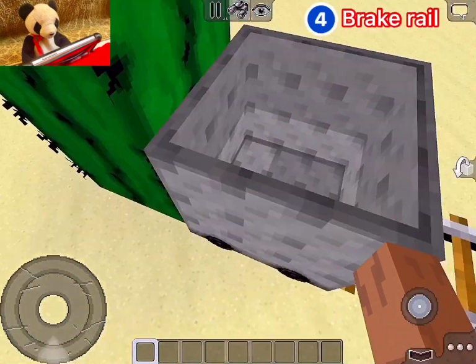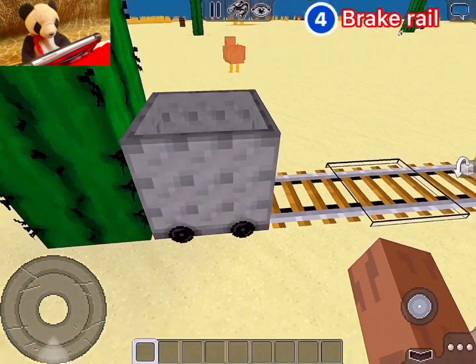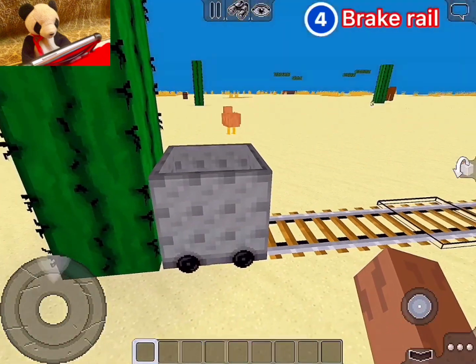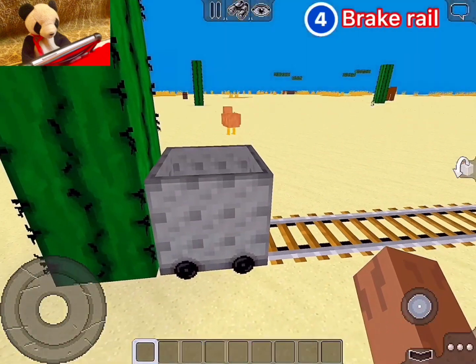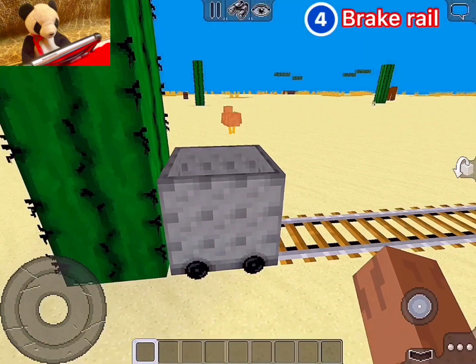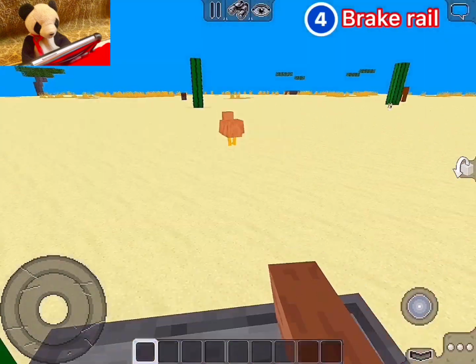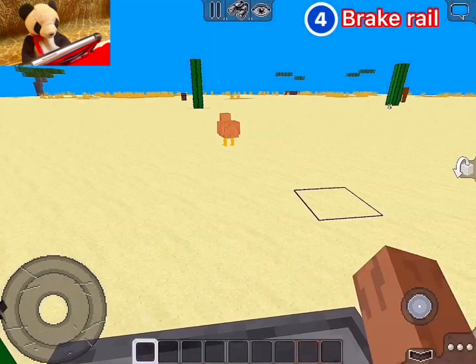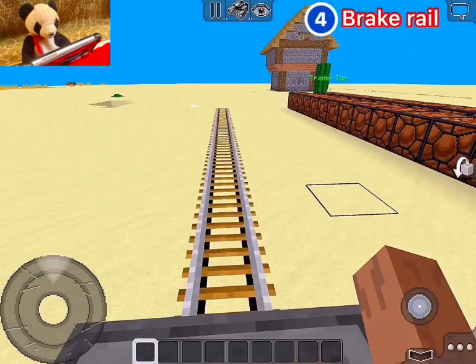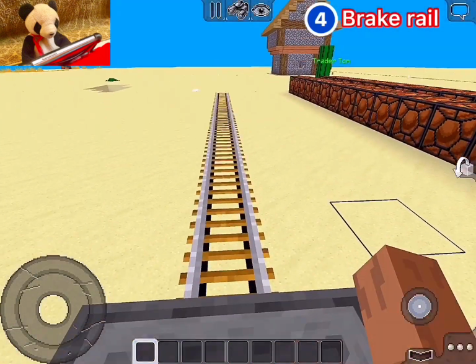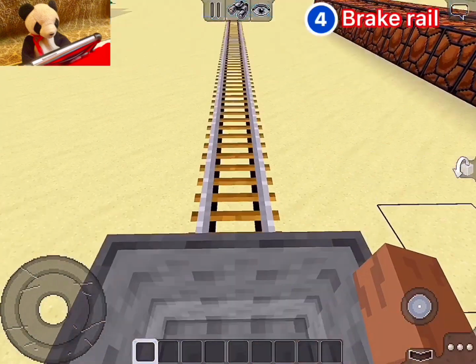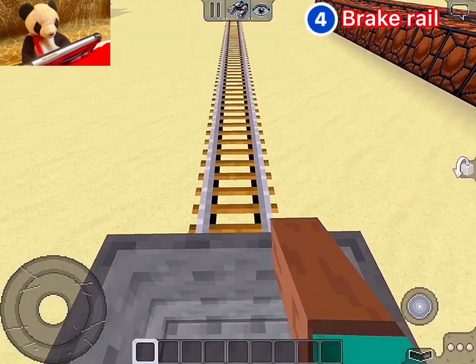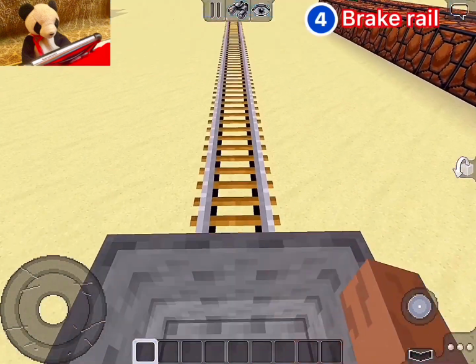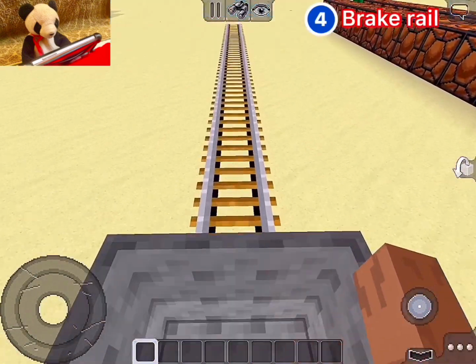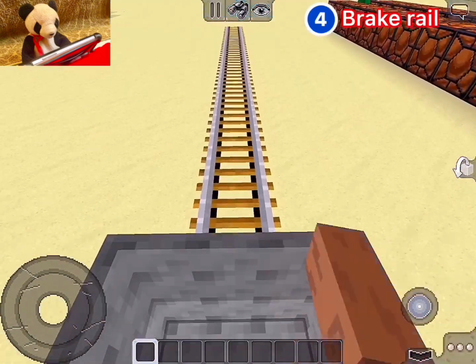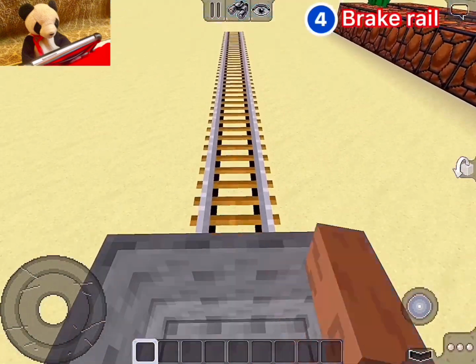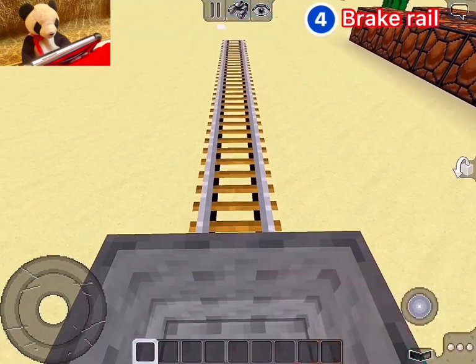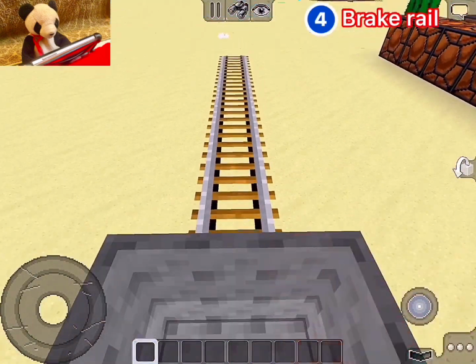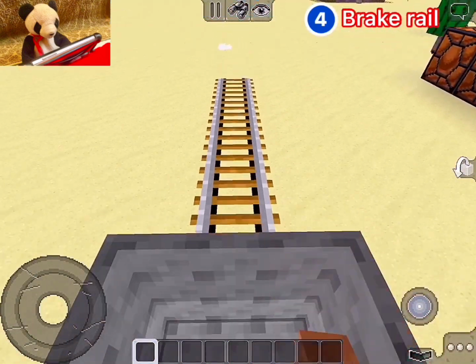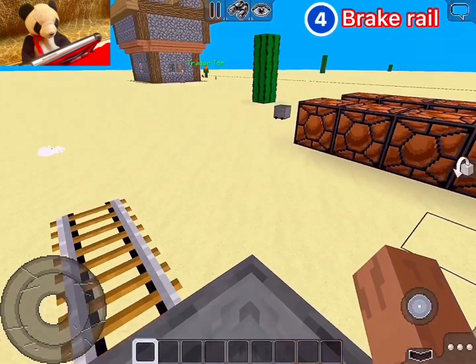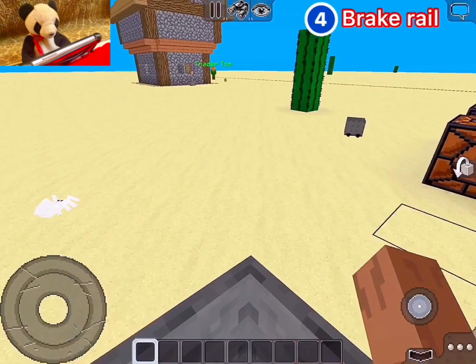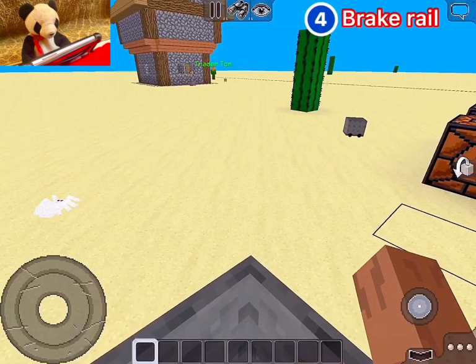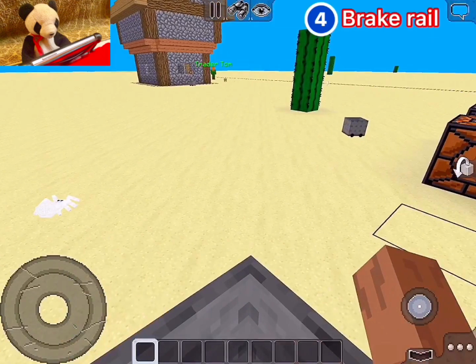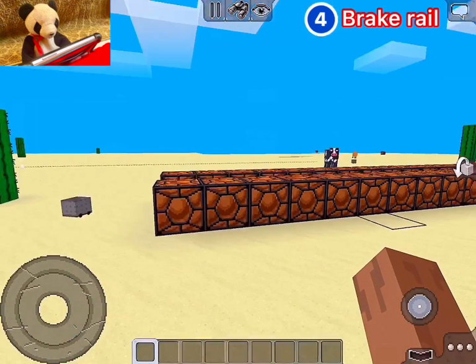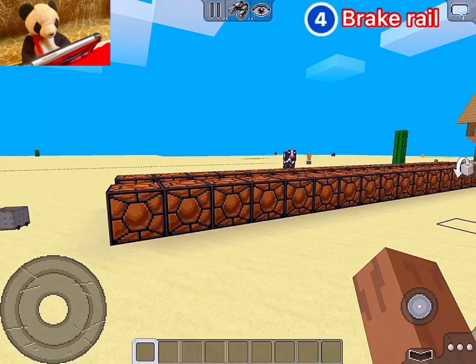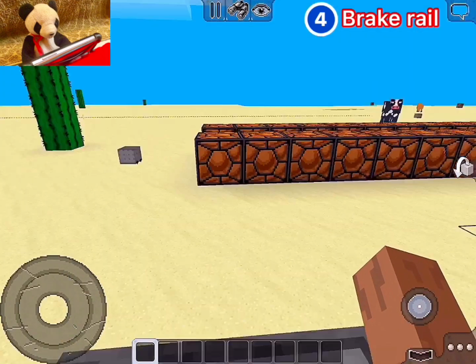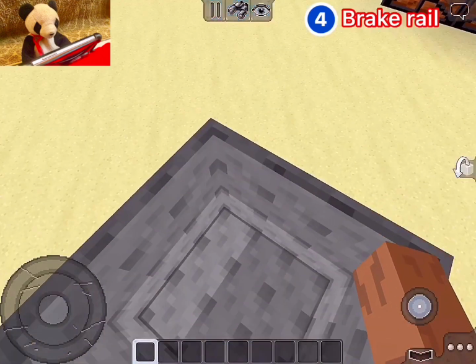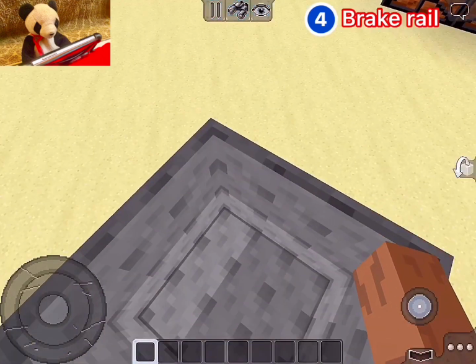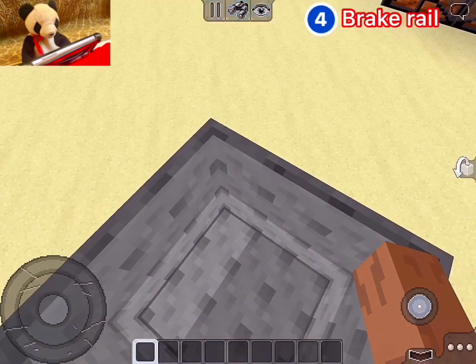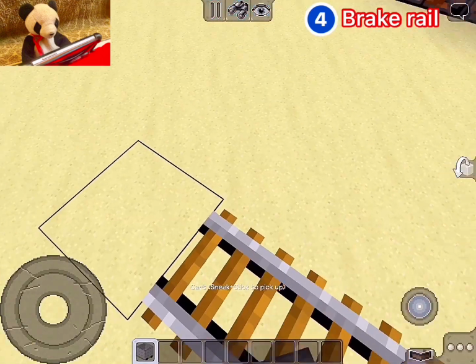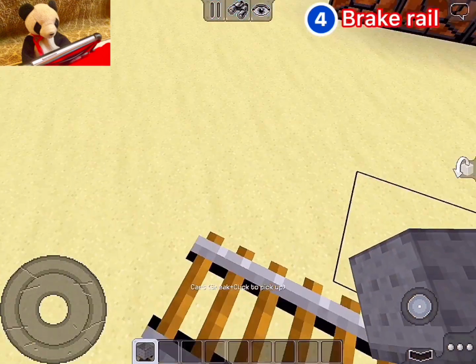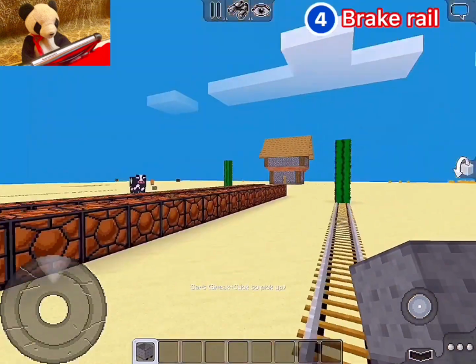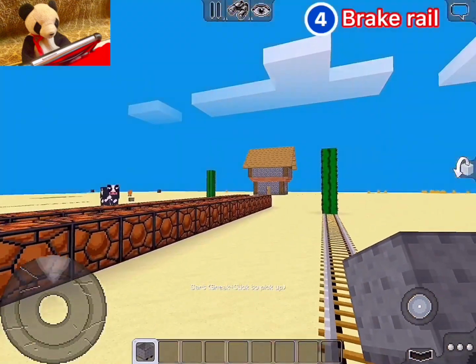Next we have the brake rail. This brake rail makes you go very slow — it's like the slowest rail, kind of sucks a bit.